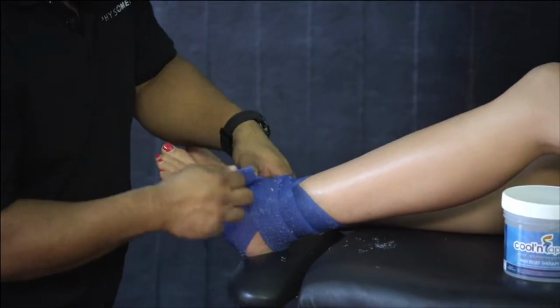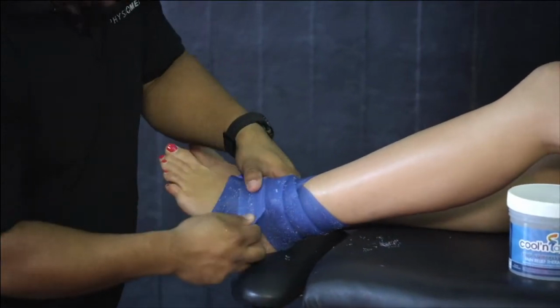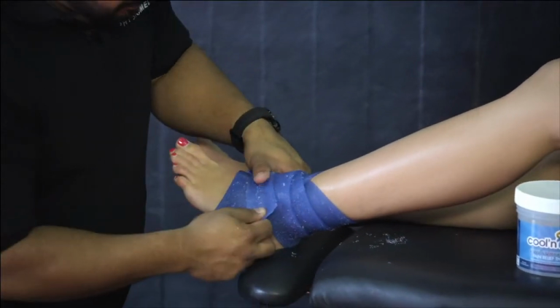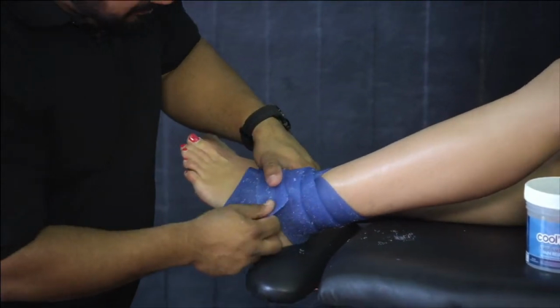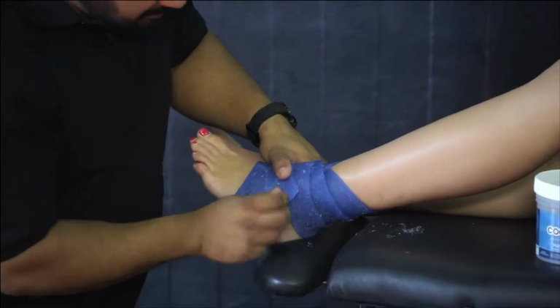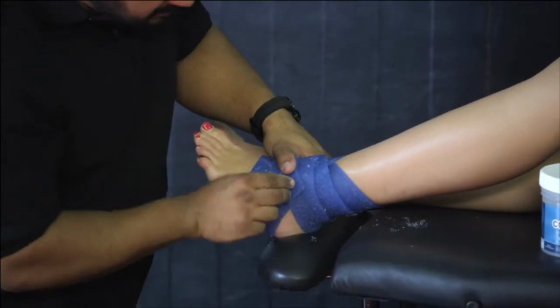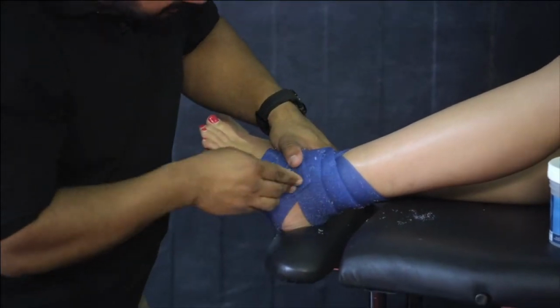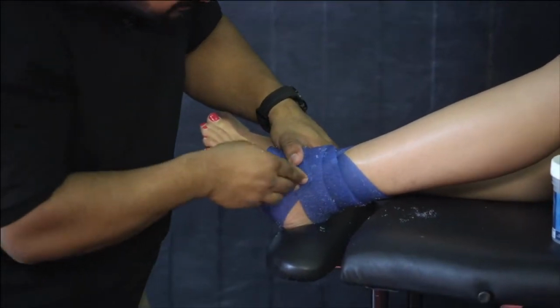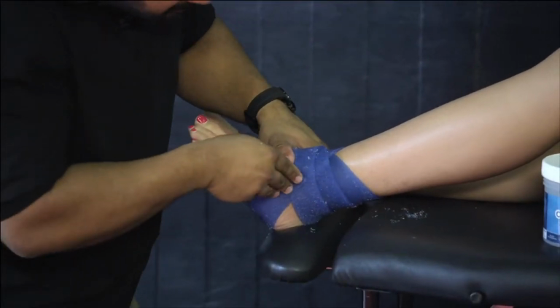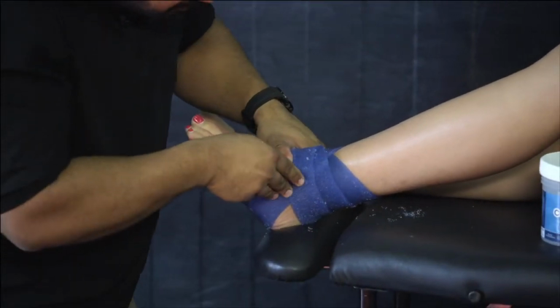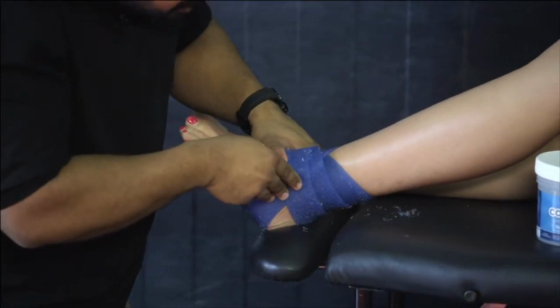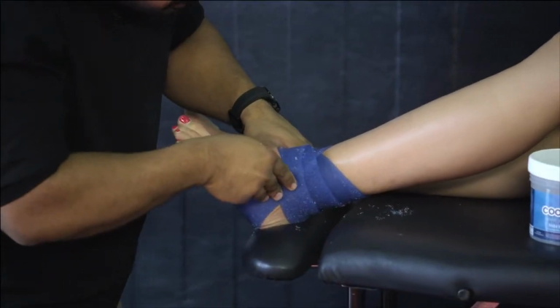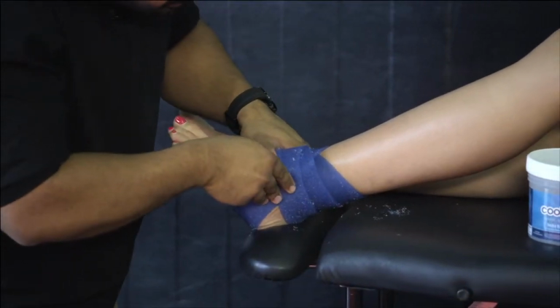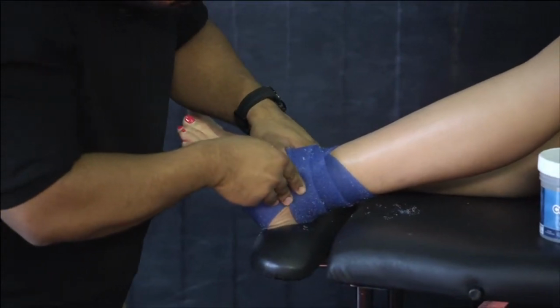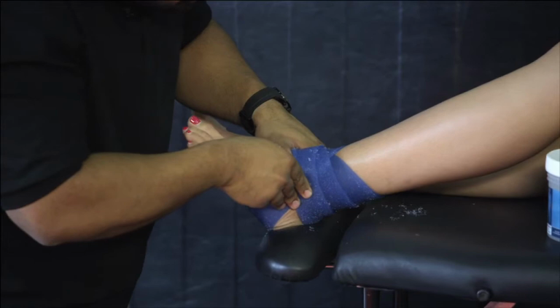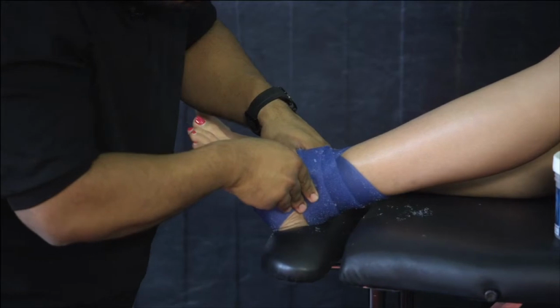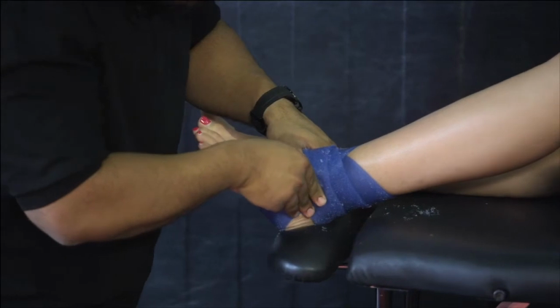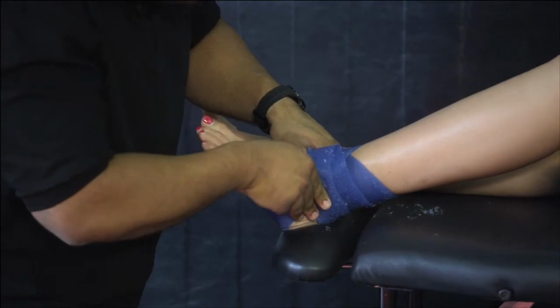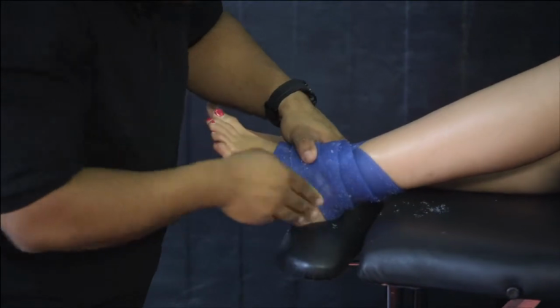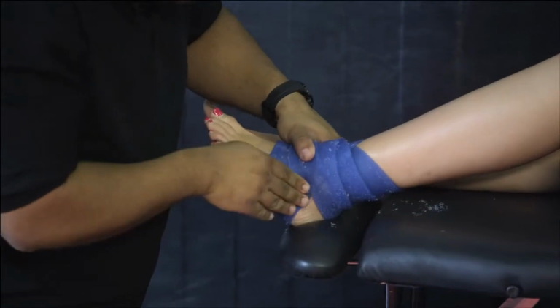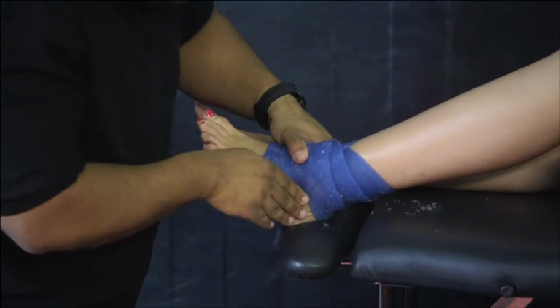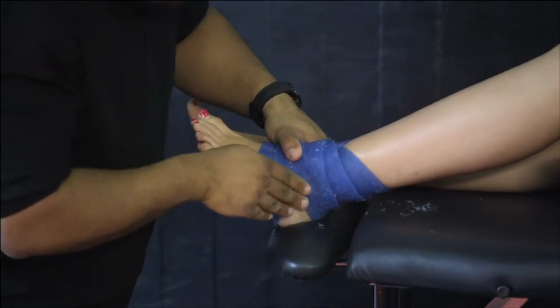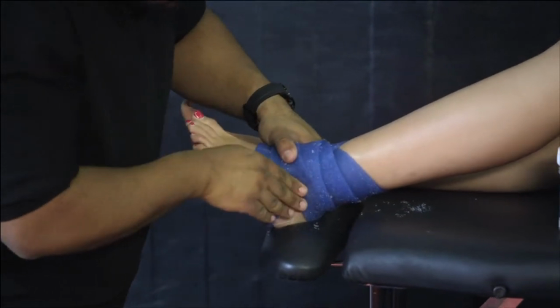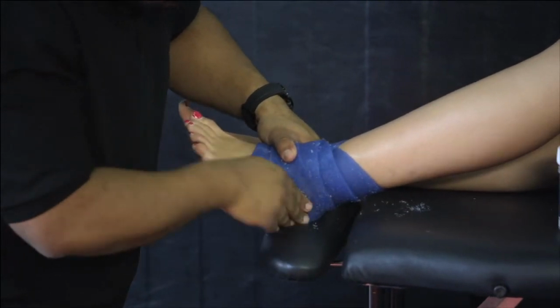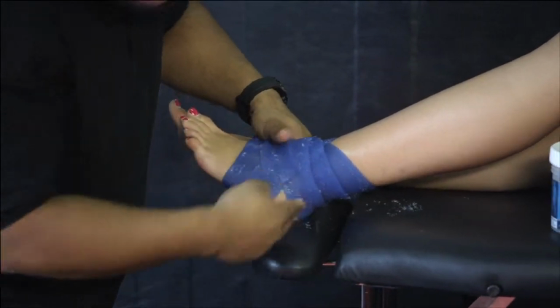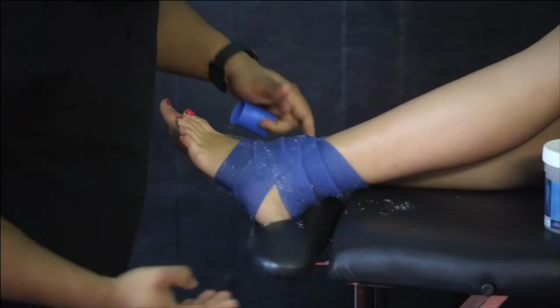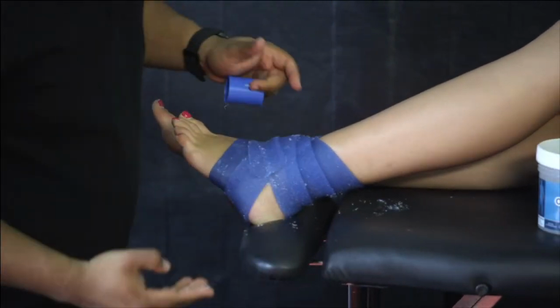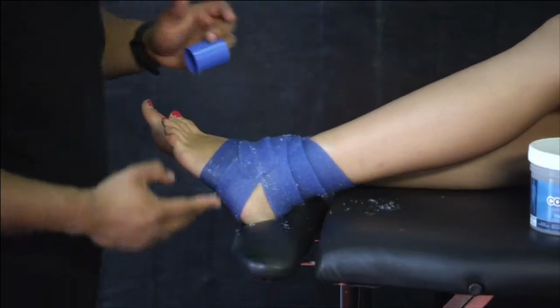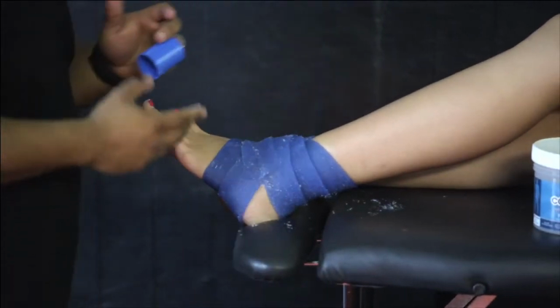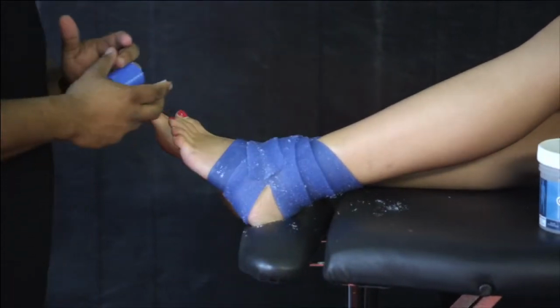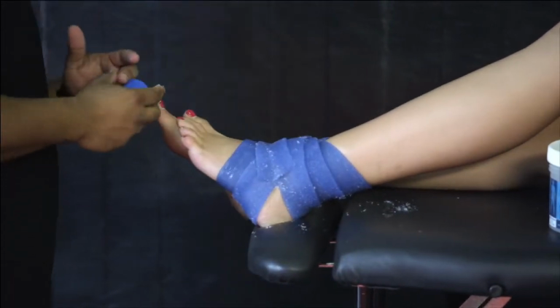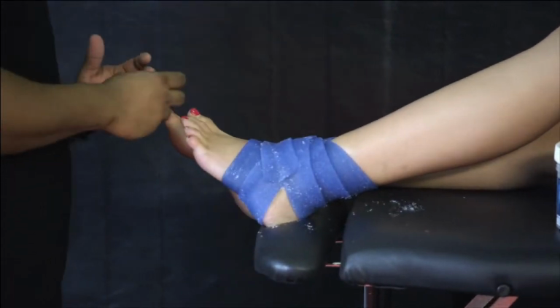We don't need any pins or clips — just a little bit of pressure, hold, and it self adheres.